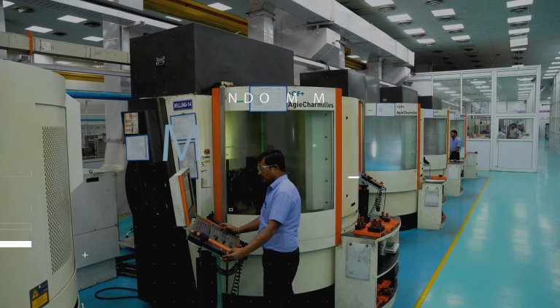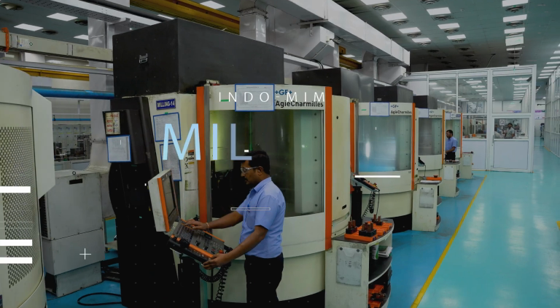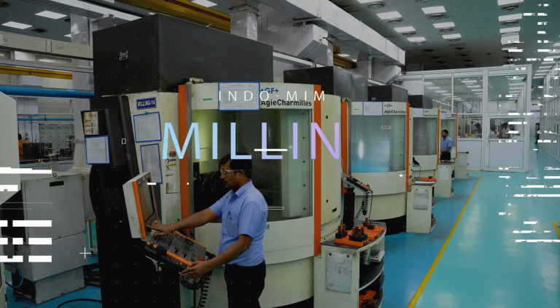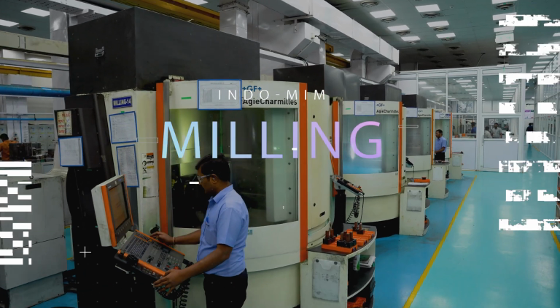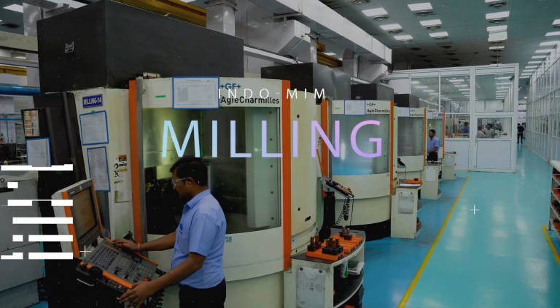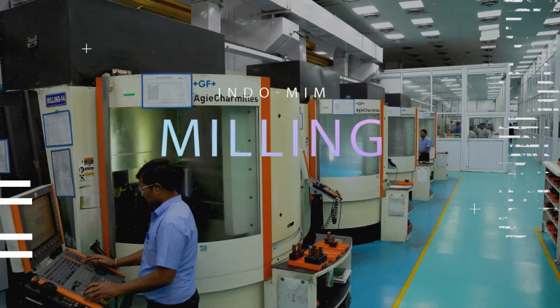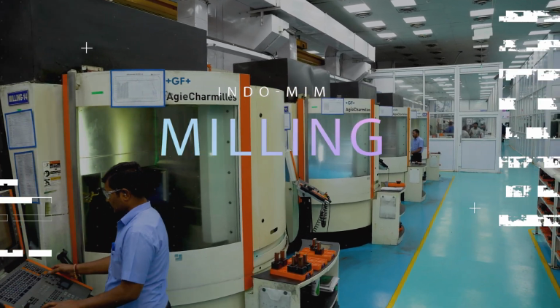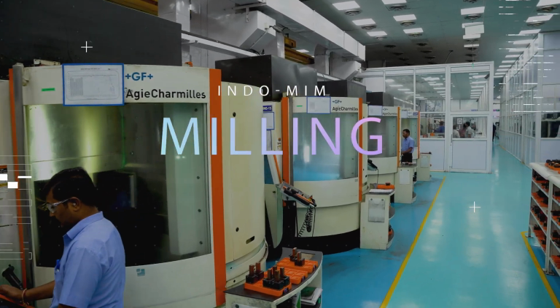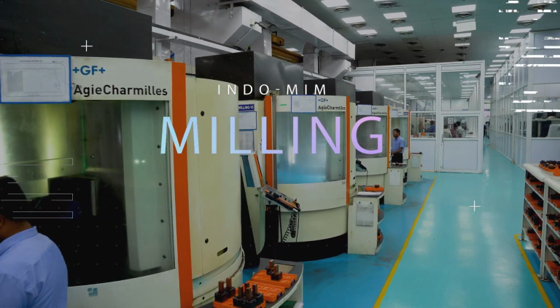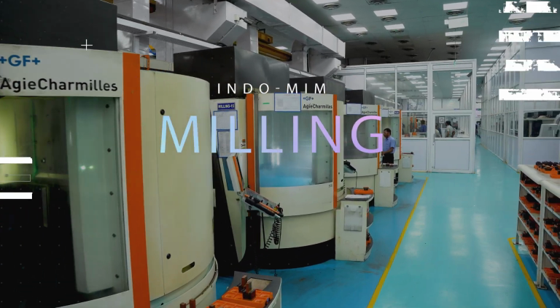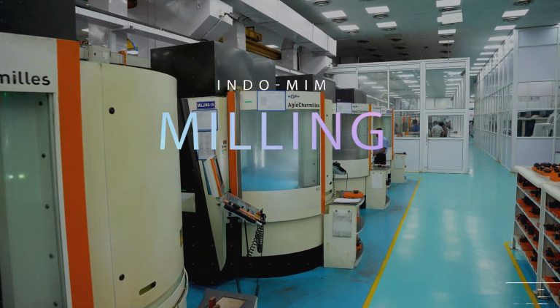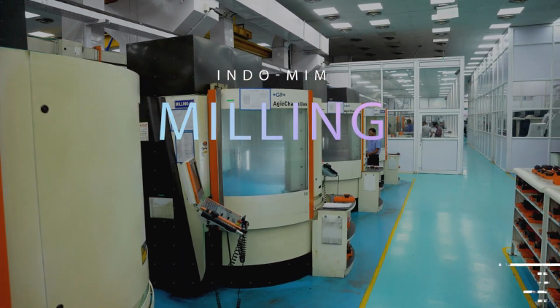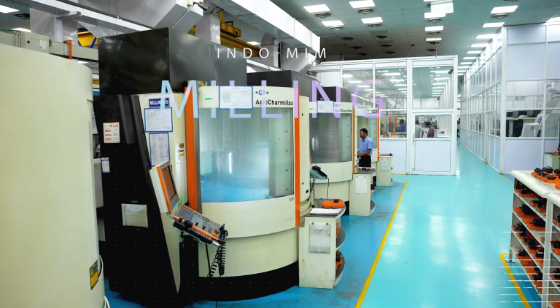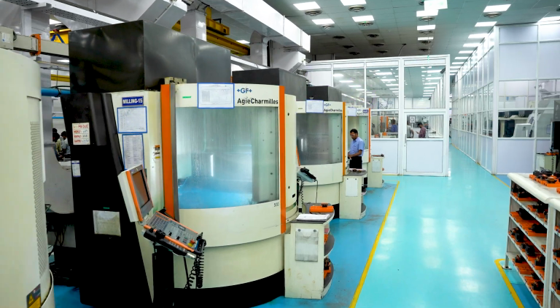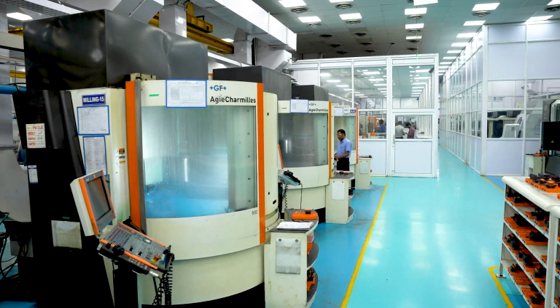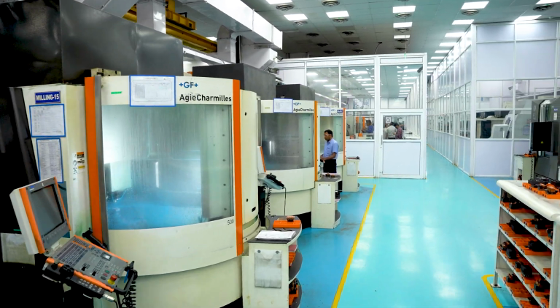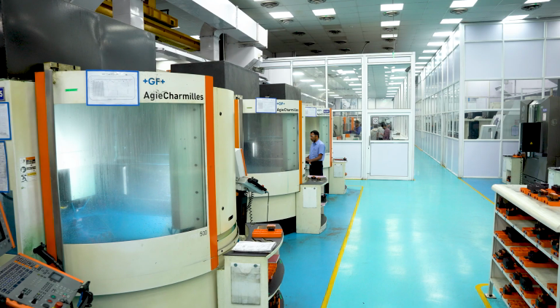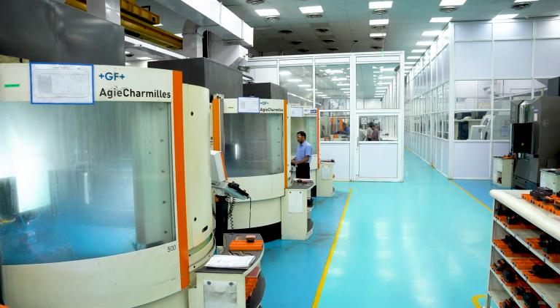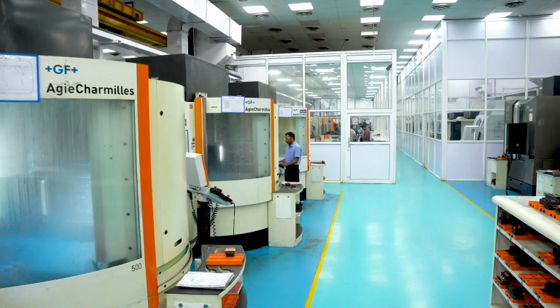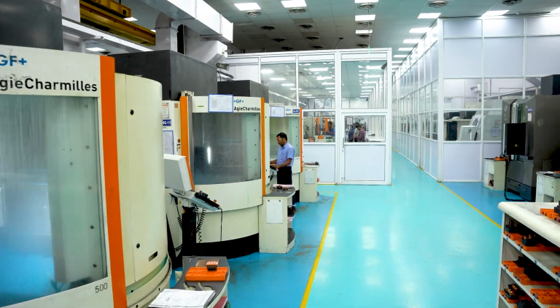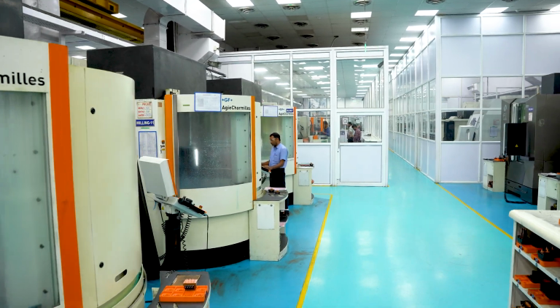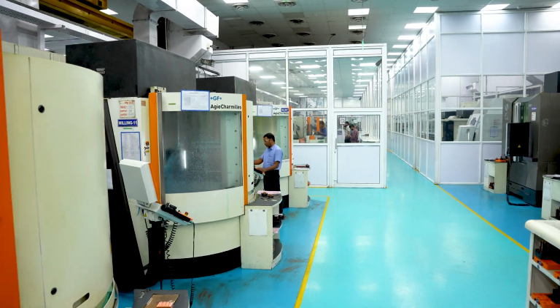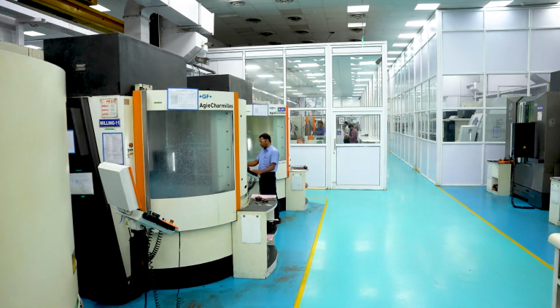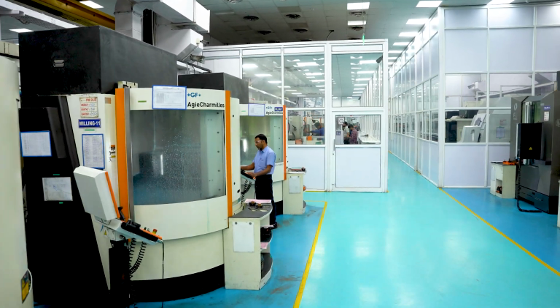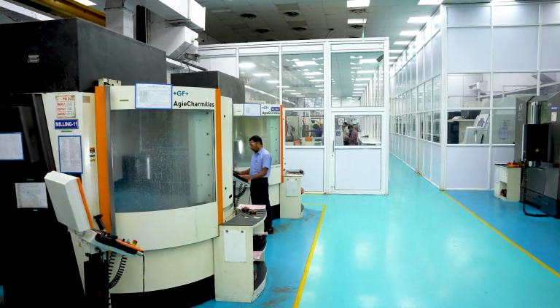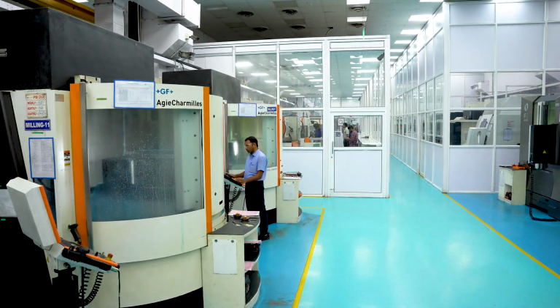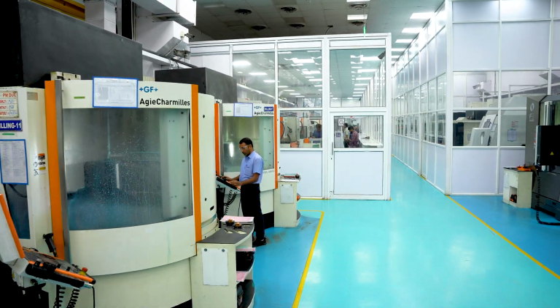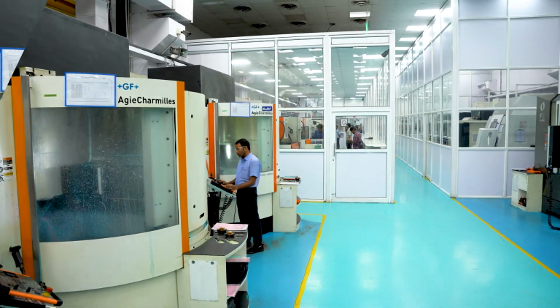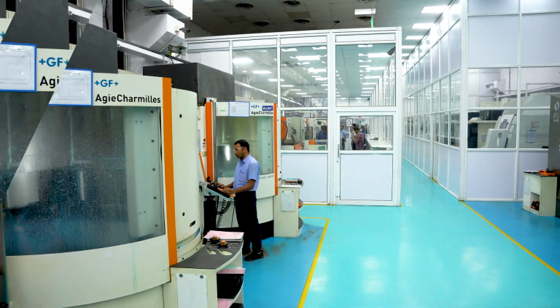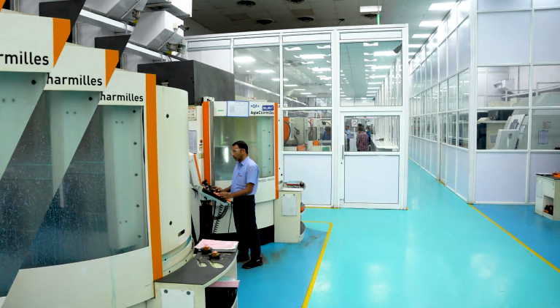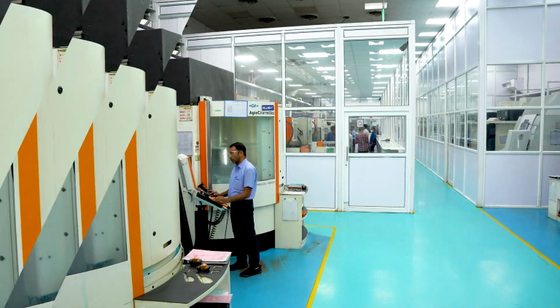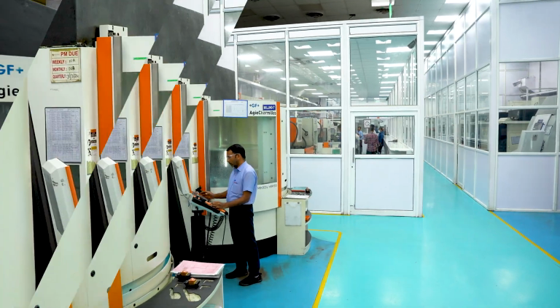The process of tool making involves several critical steps. Among them, milling stands out as a cornerstone operation.